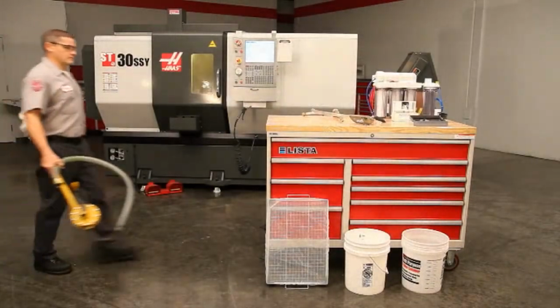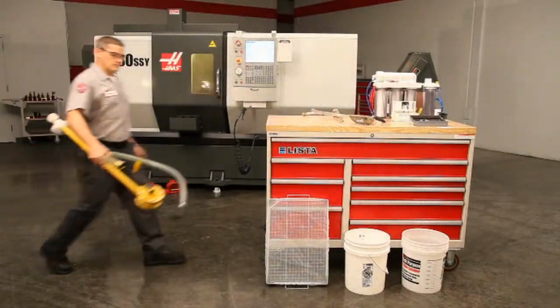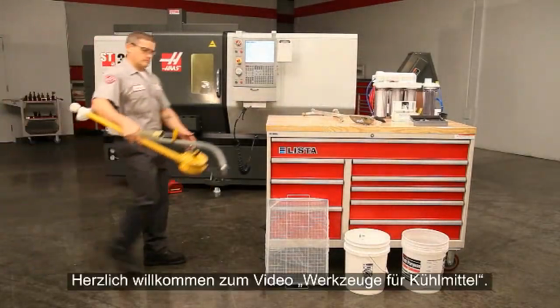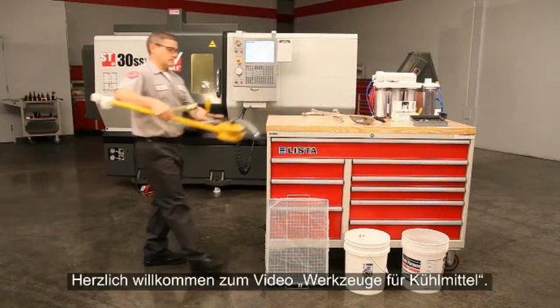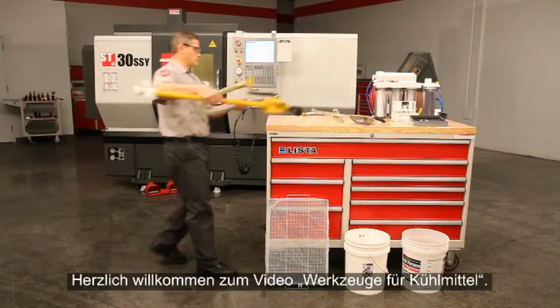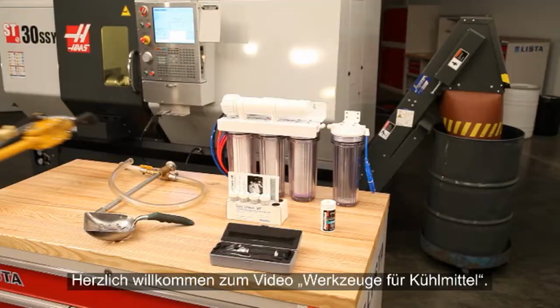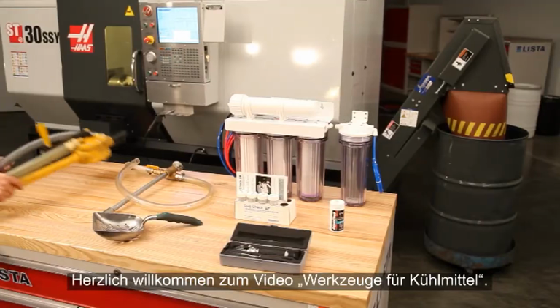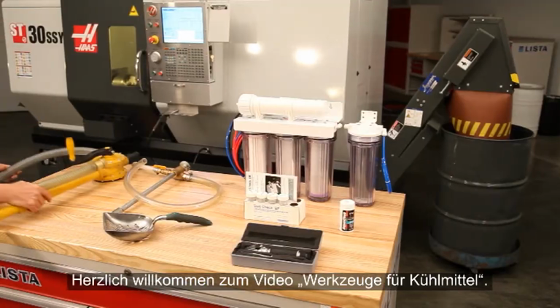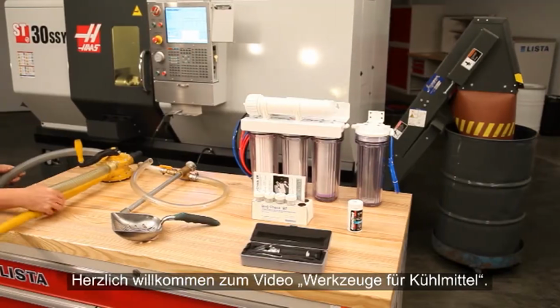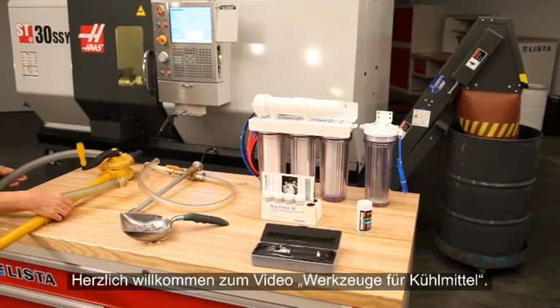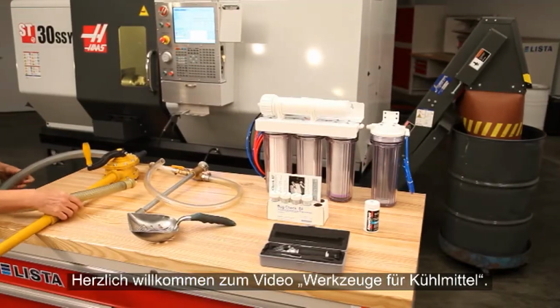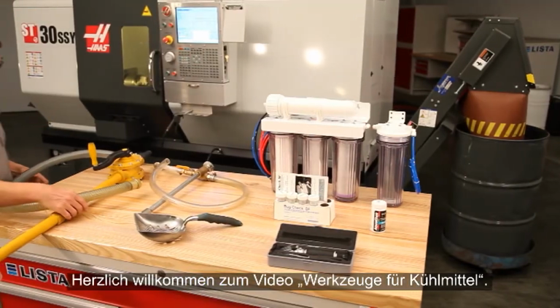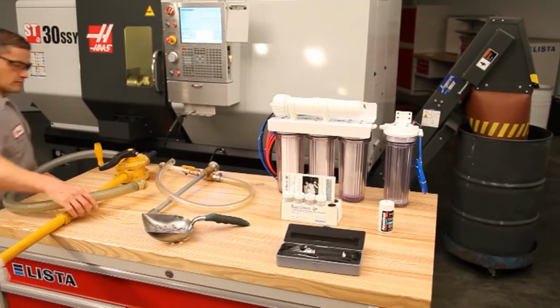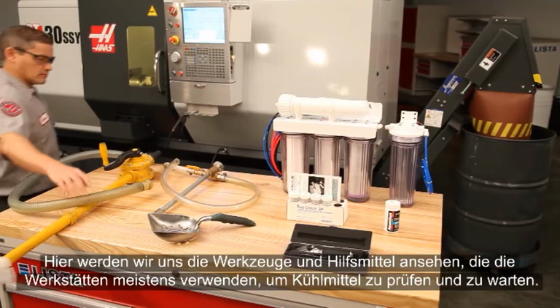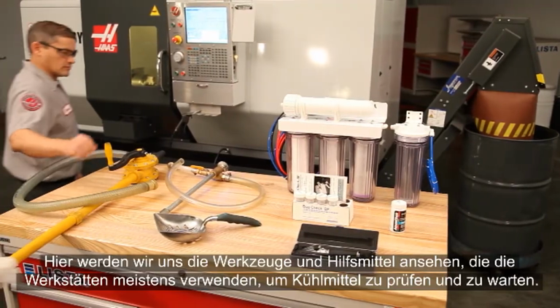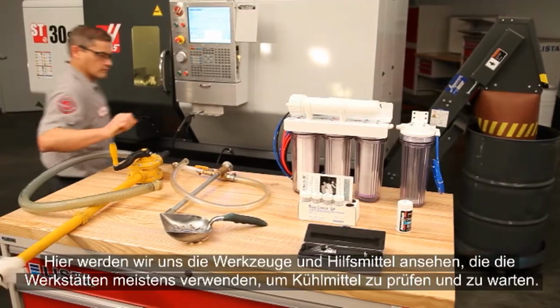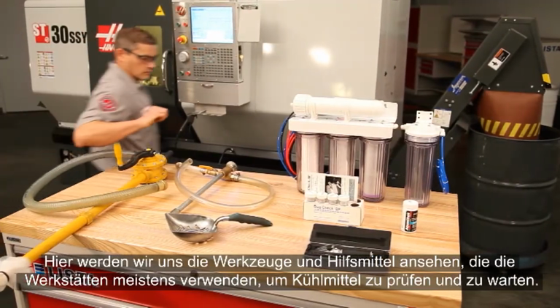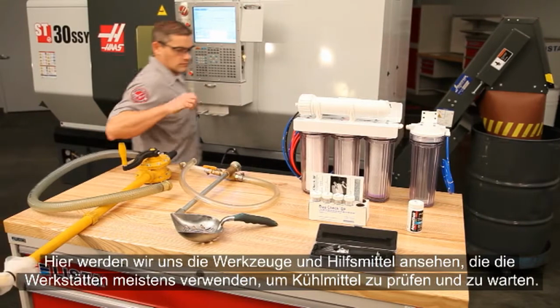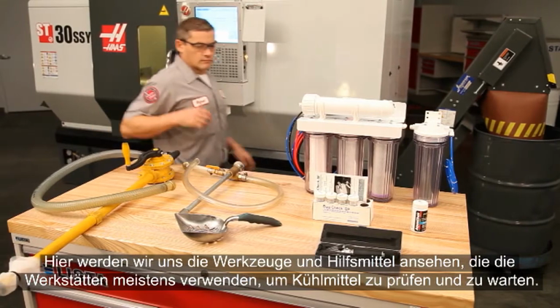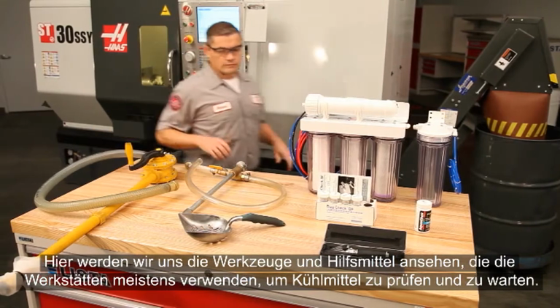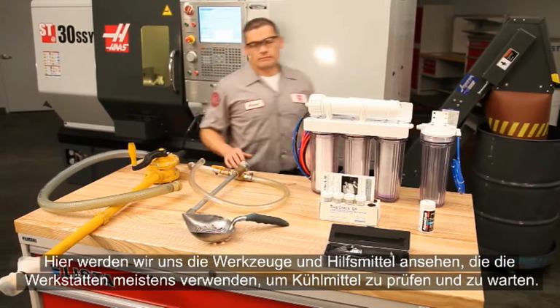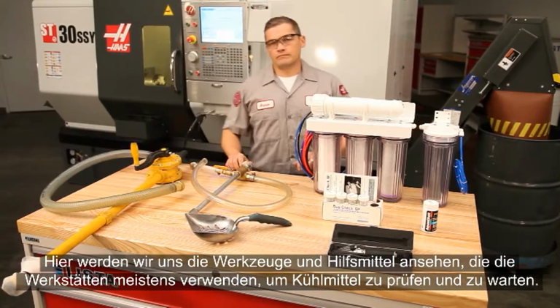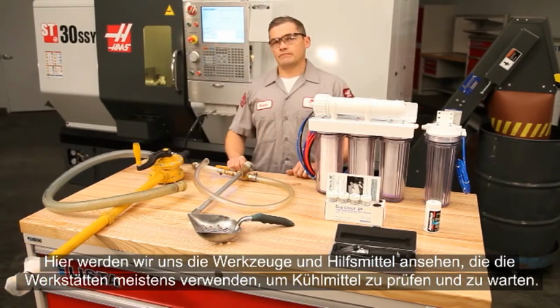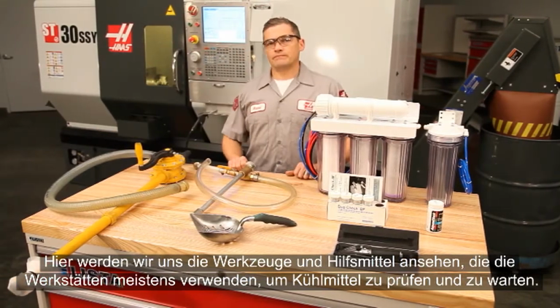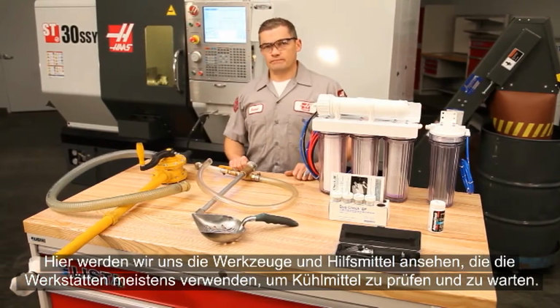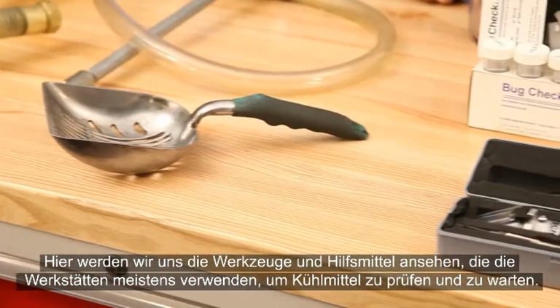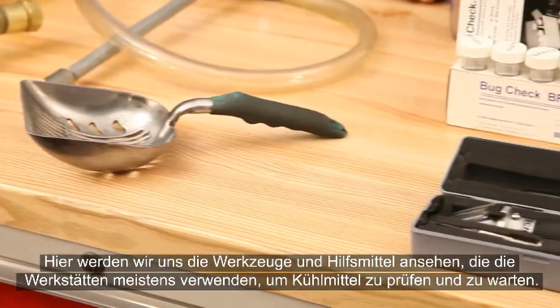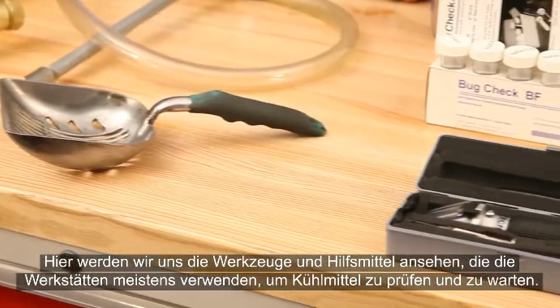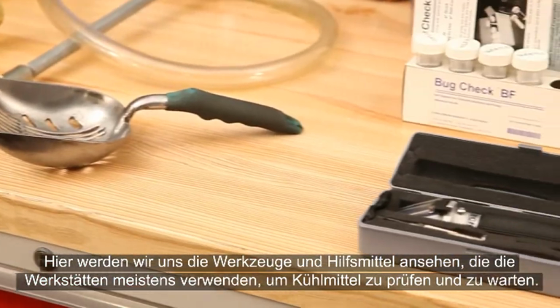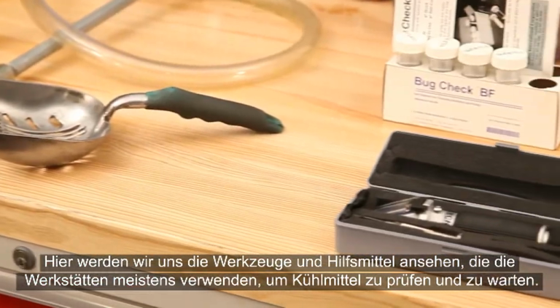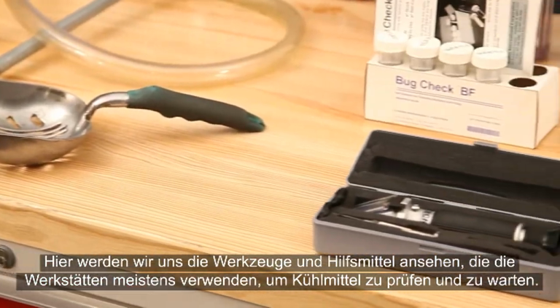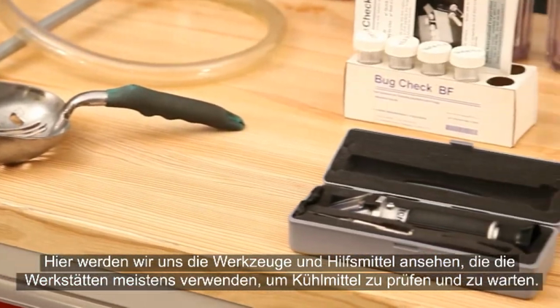Welcome to our Tools of Coolant video. We'll take a look at the tools most commonly used by shops to check and maintain their coolant.